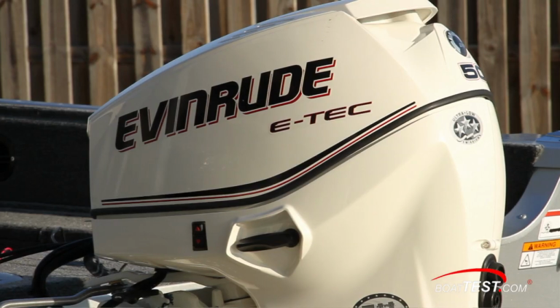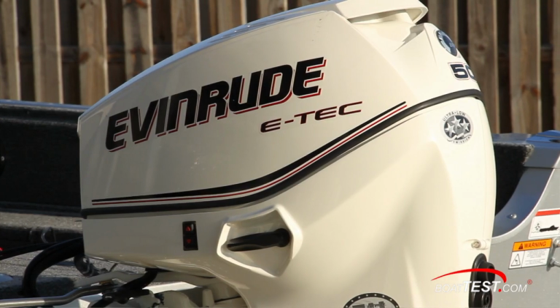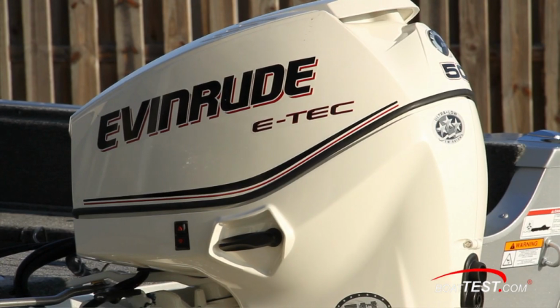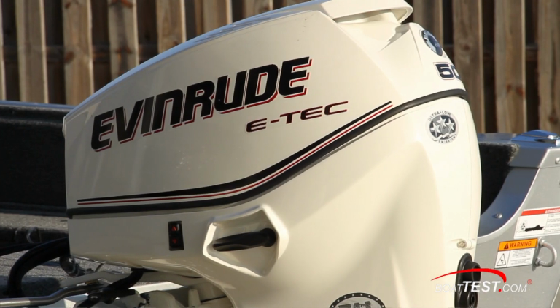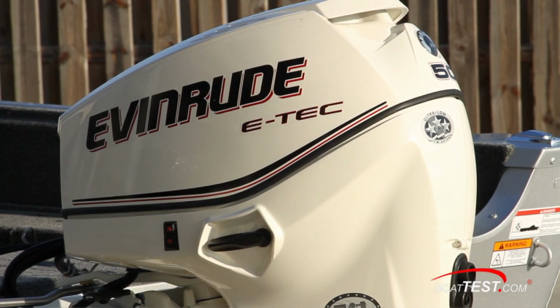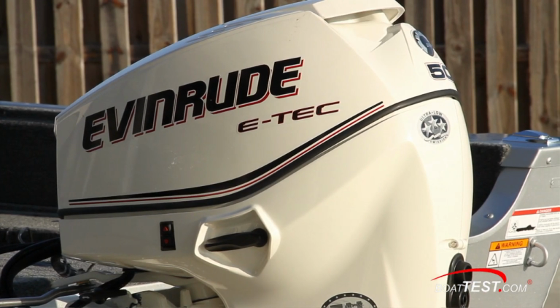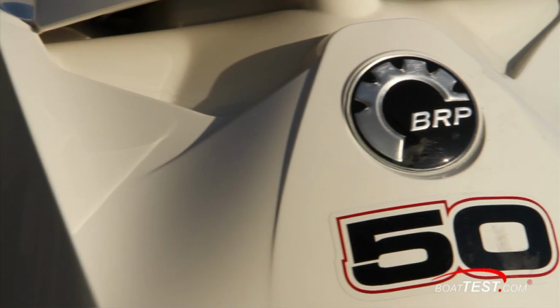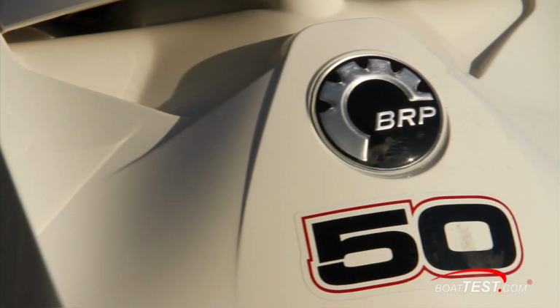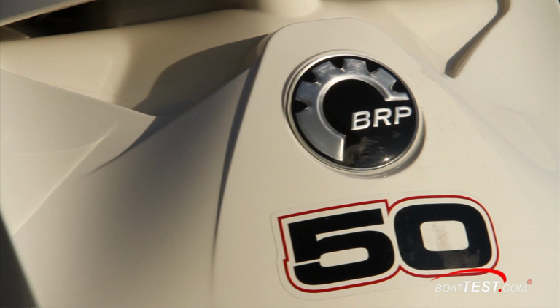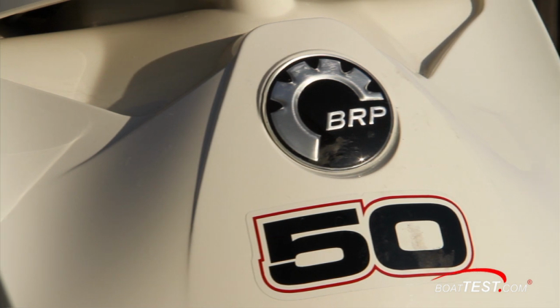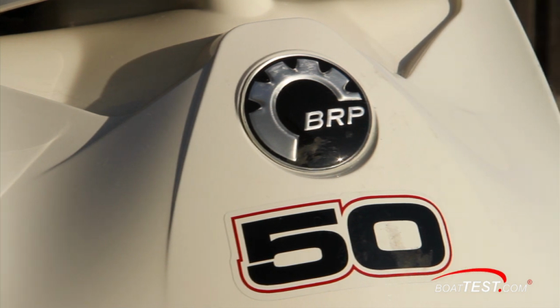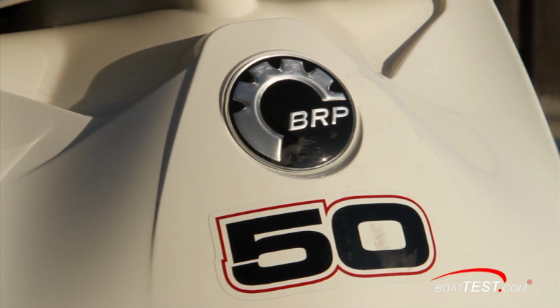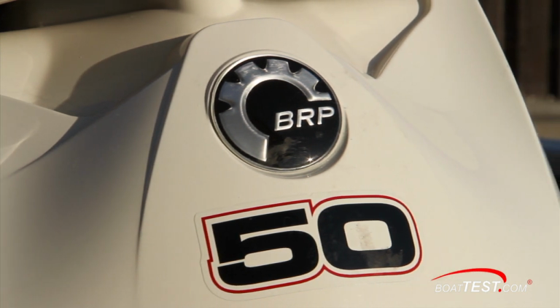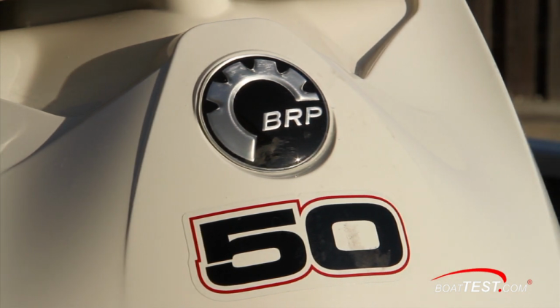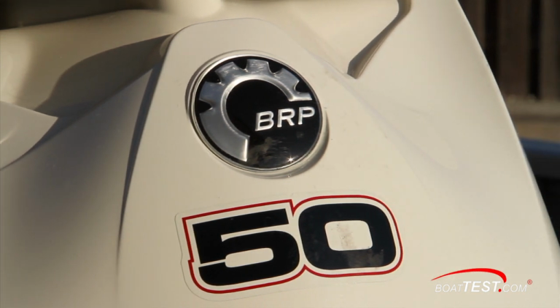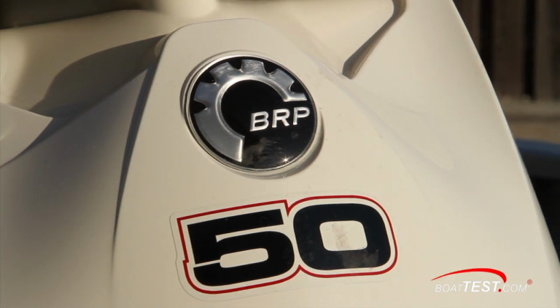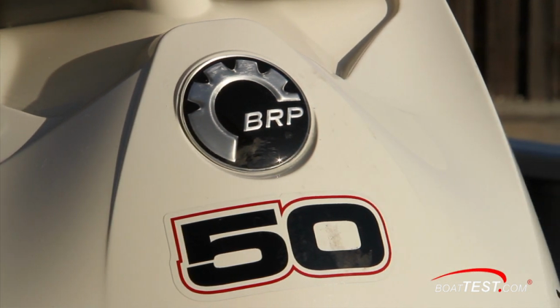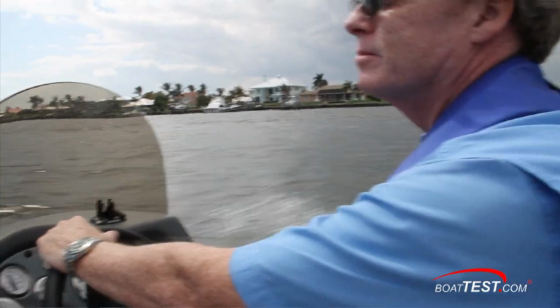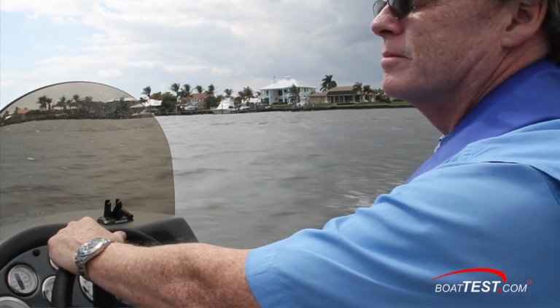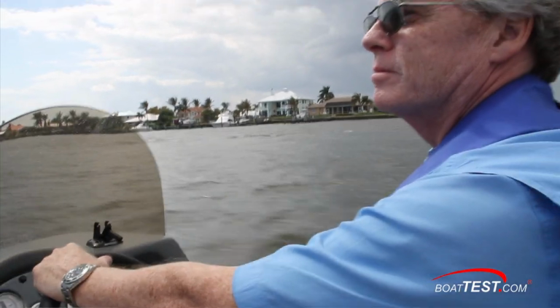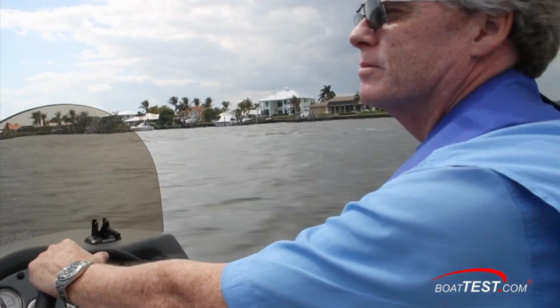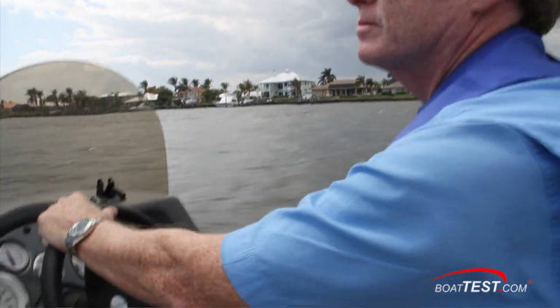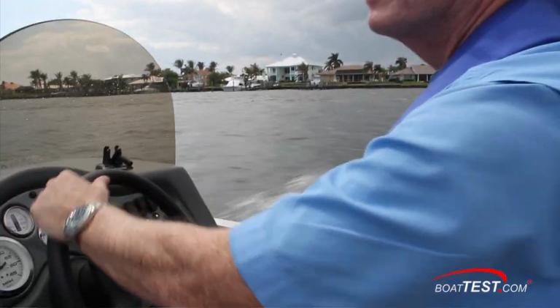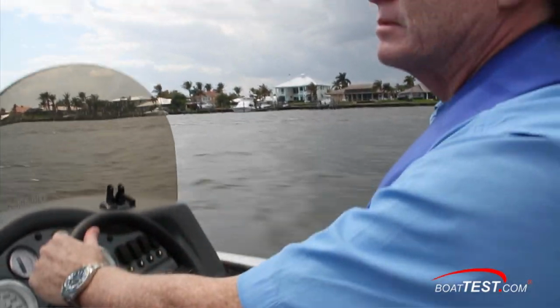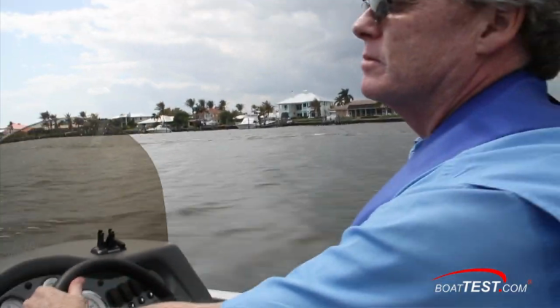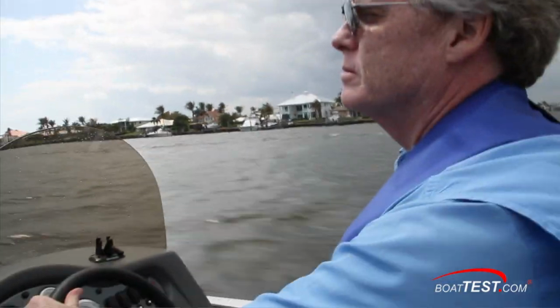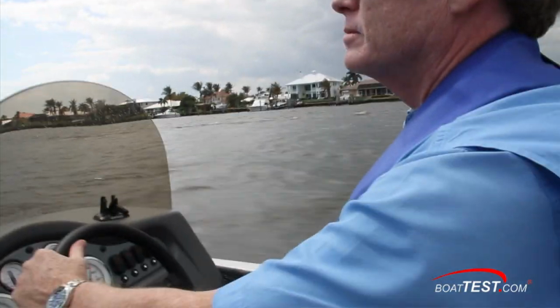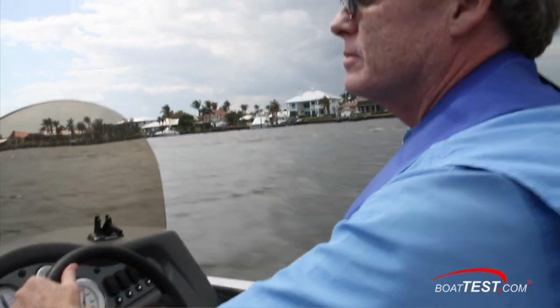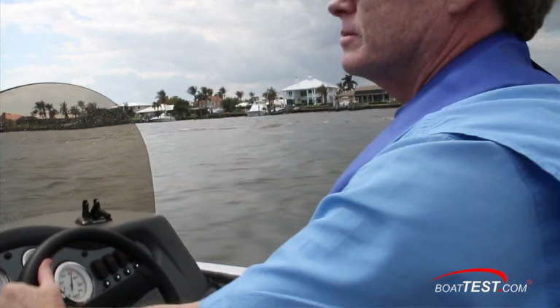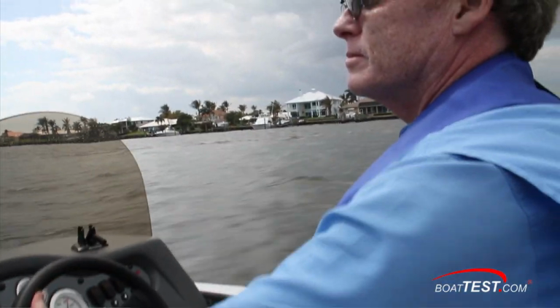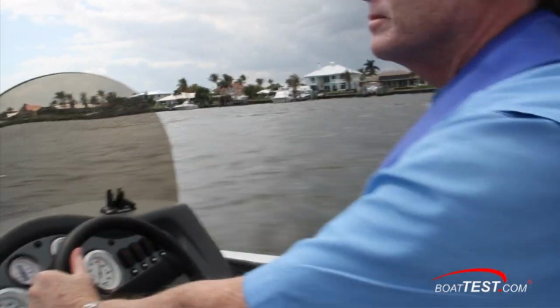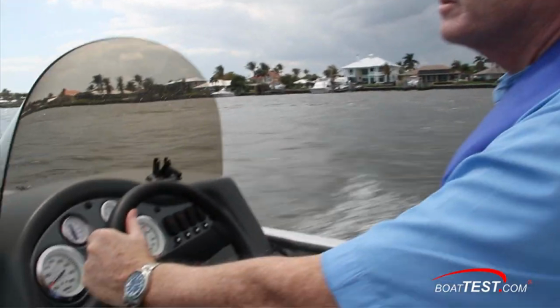So that's our look at the performance and features of the Evinrude E-Tech 50. For BoatTest.com, I'm Captain Steve. We'll see you on the water.